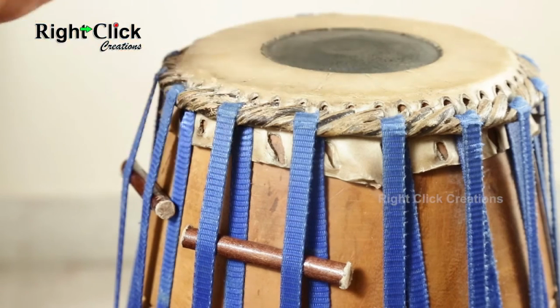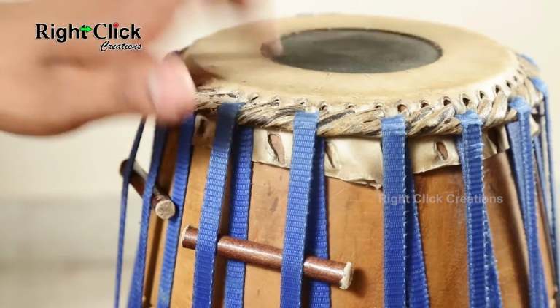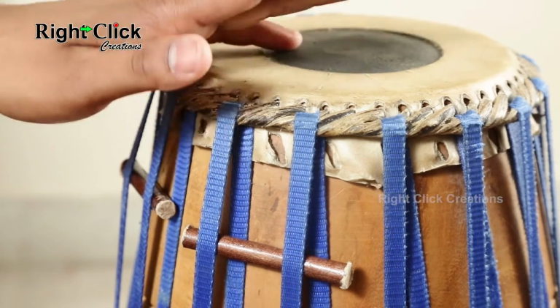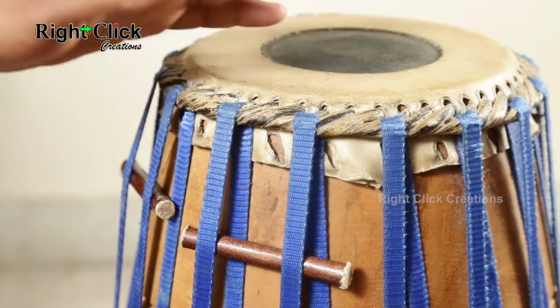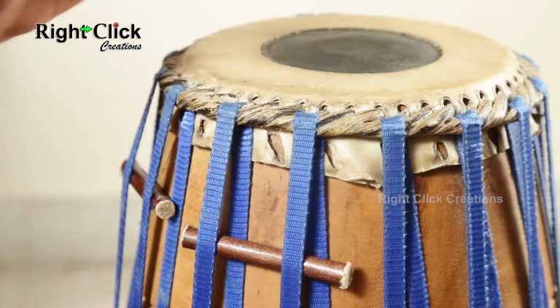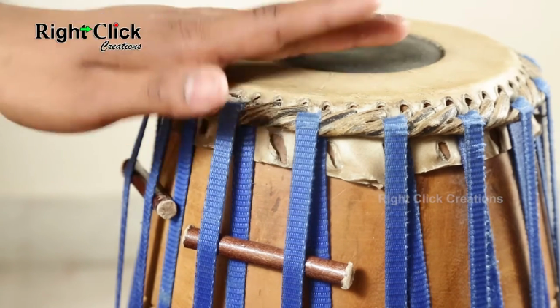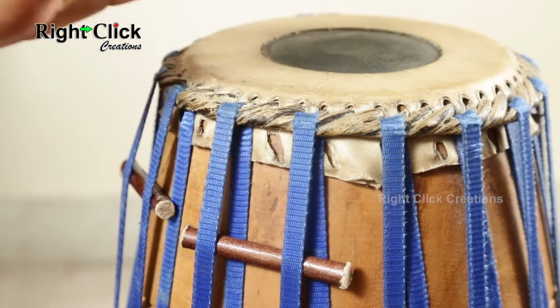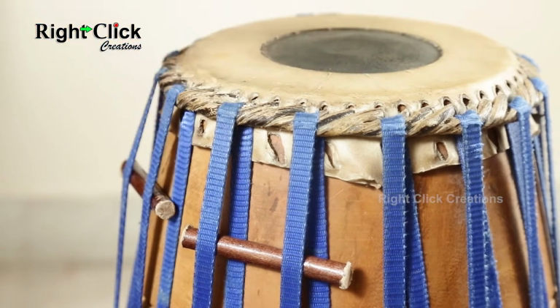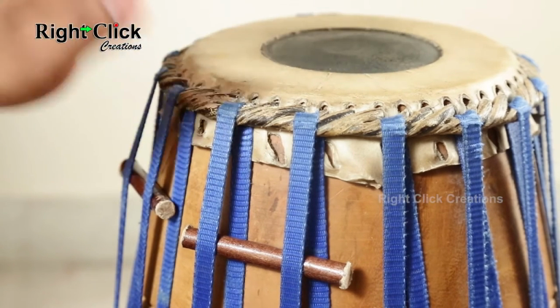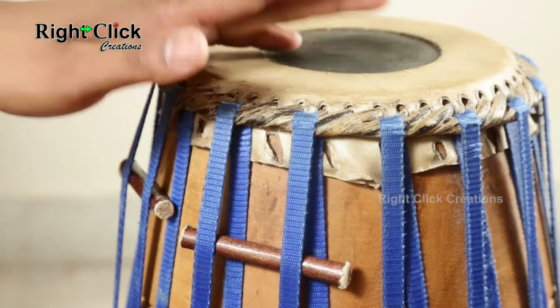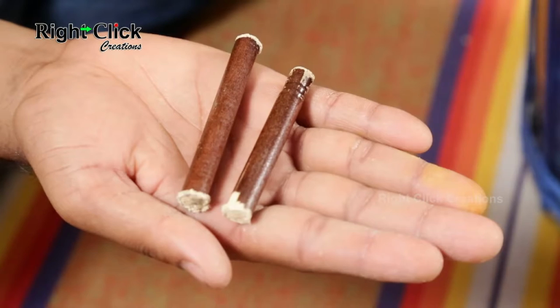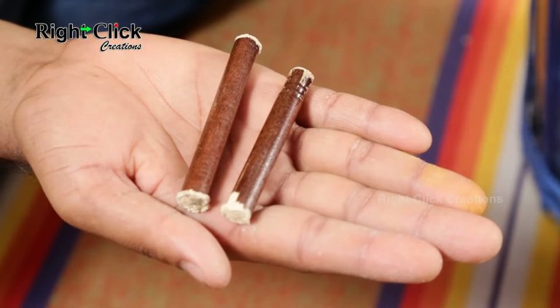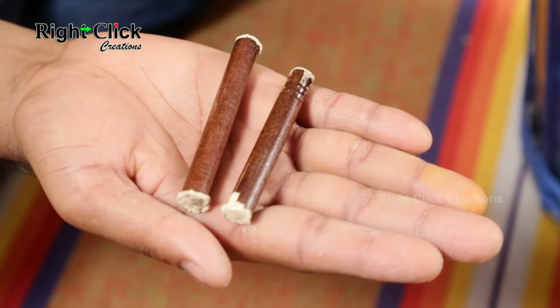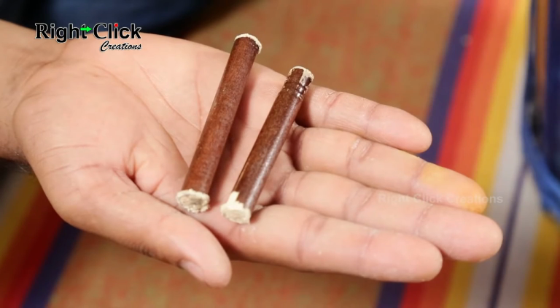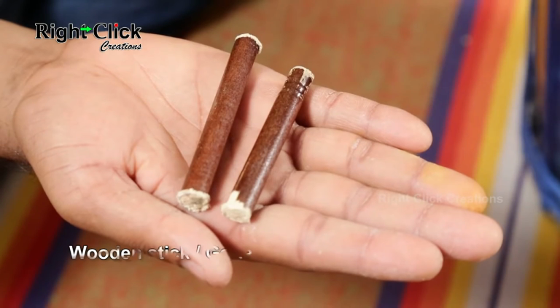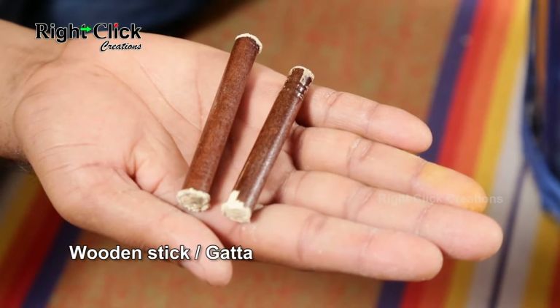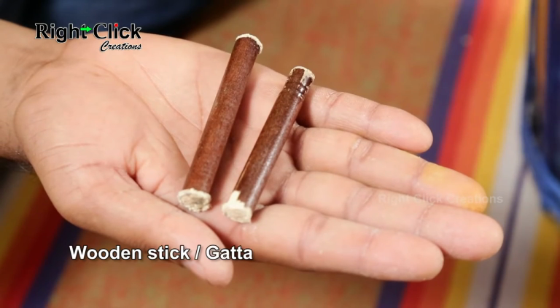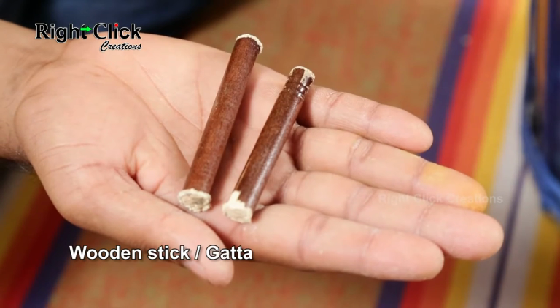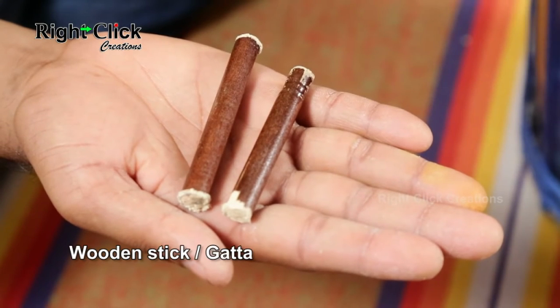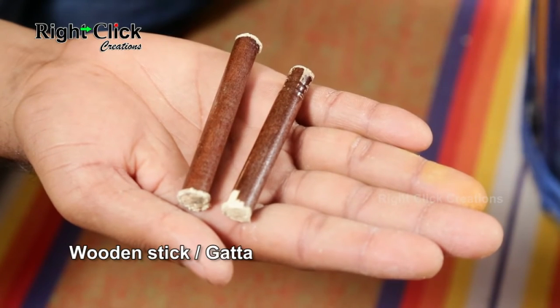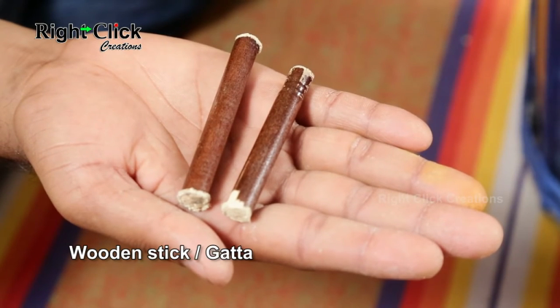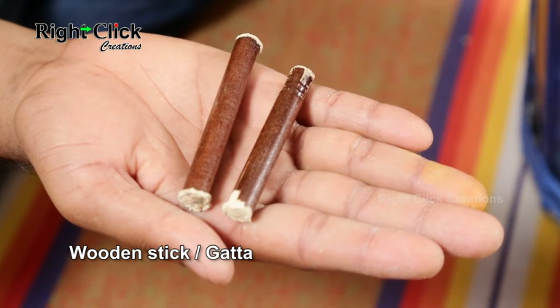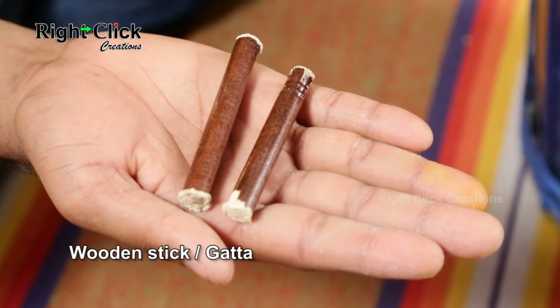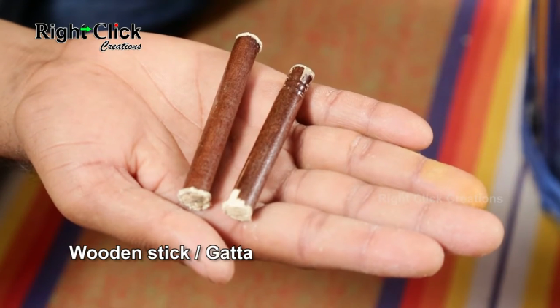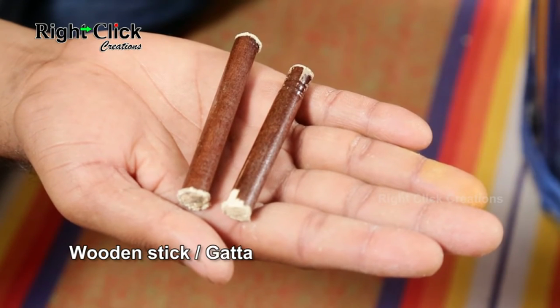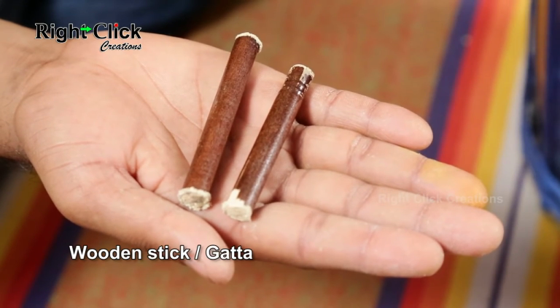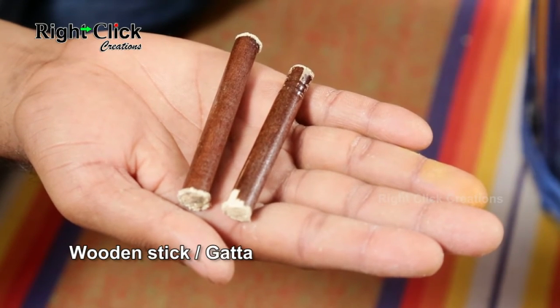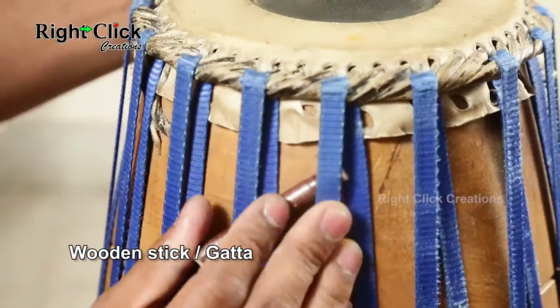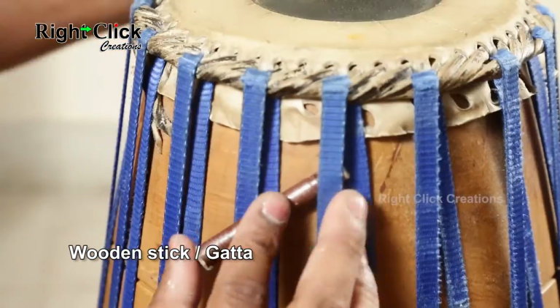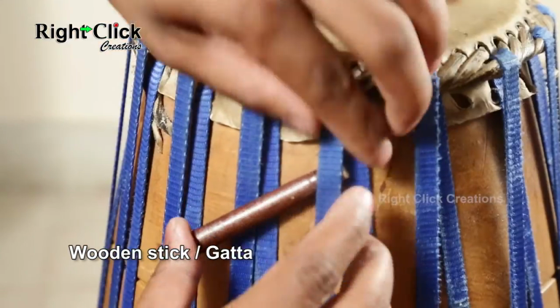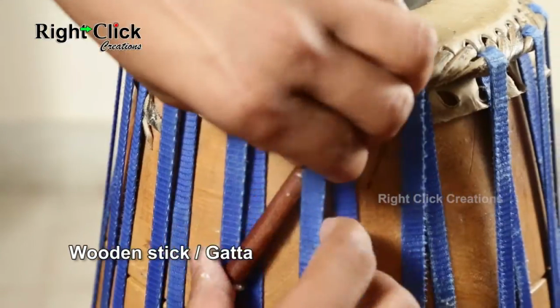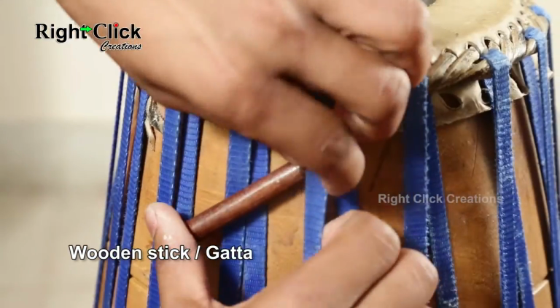Tuning of mradangam is performed with the help of a small wooden stick called a gatta.